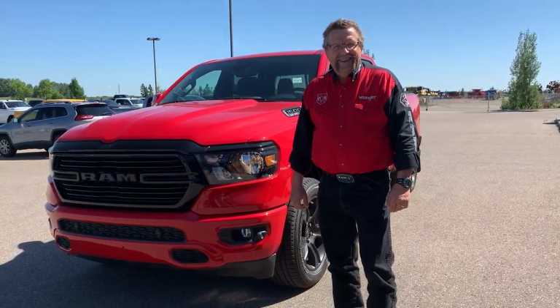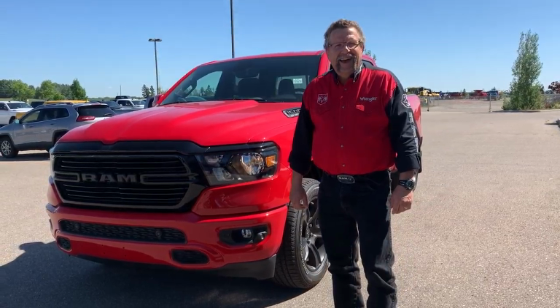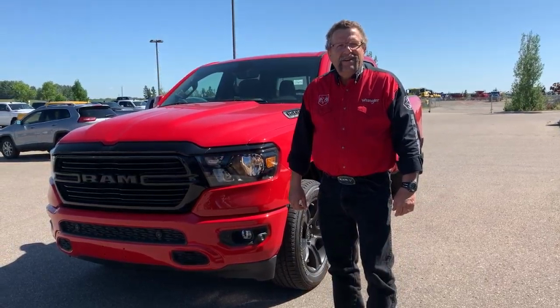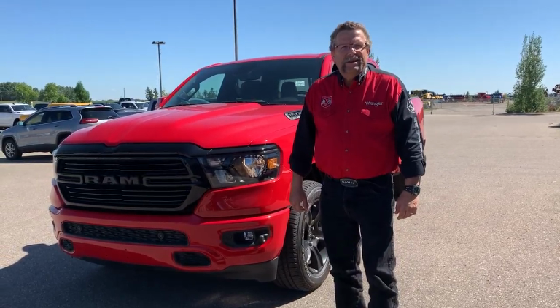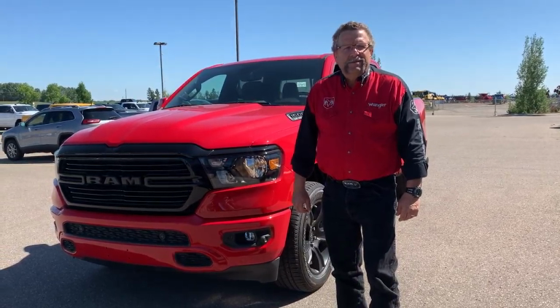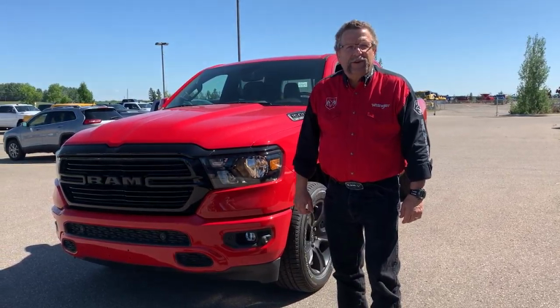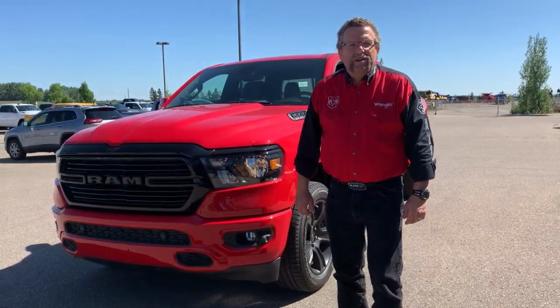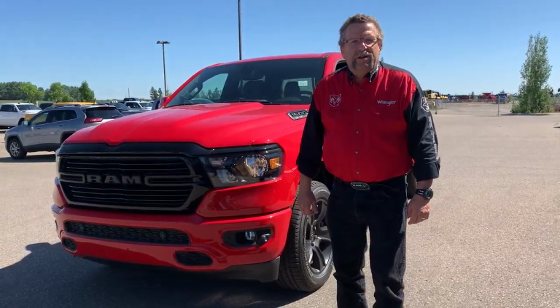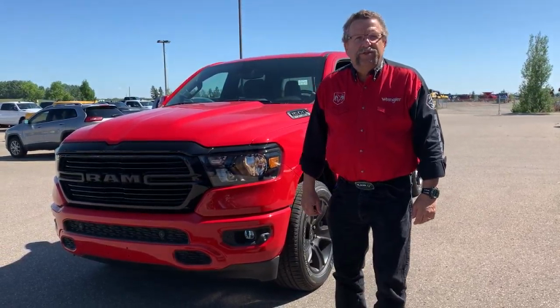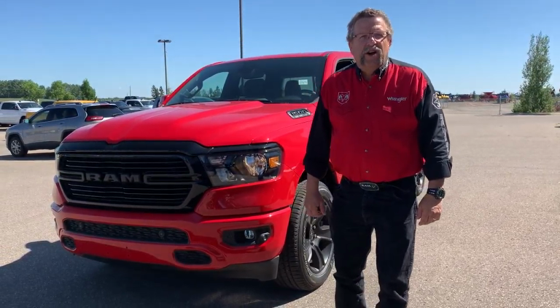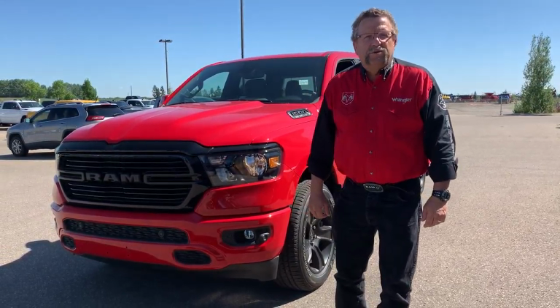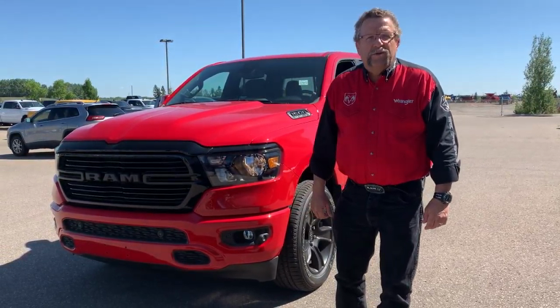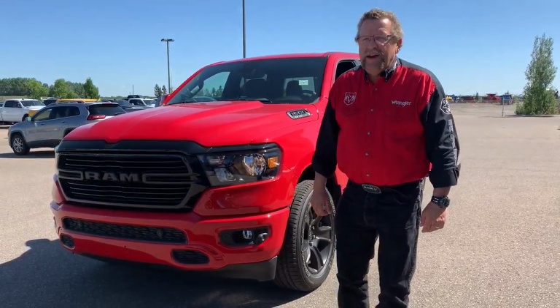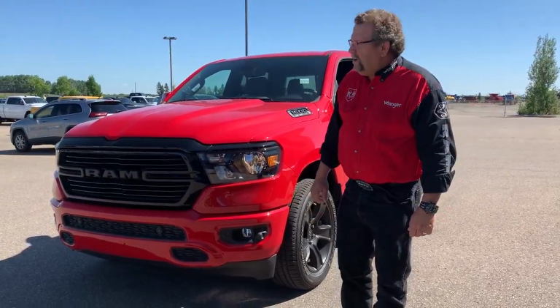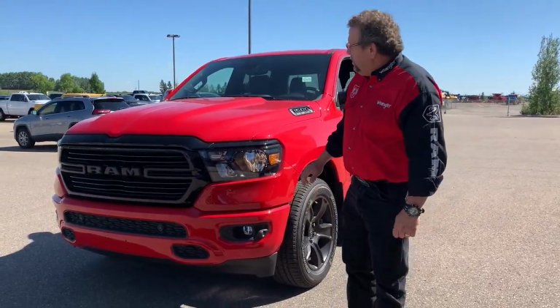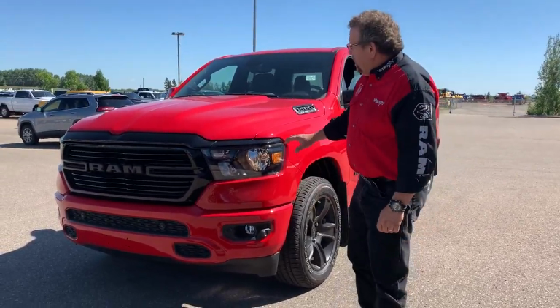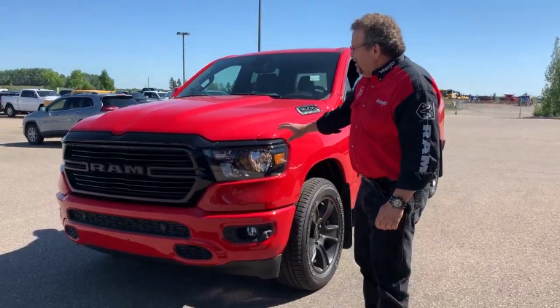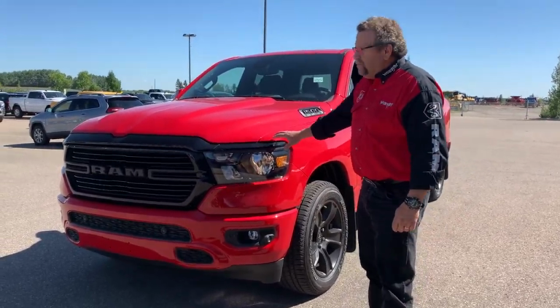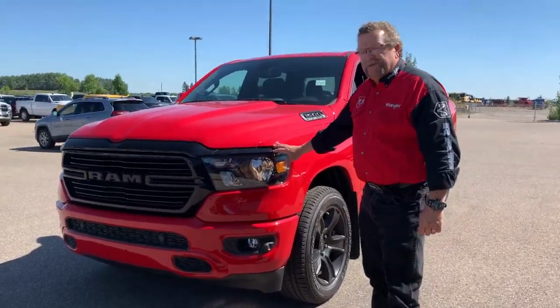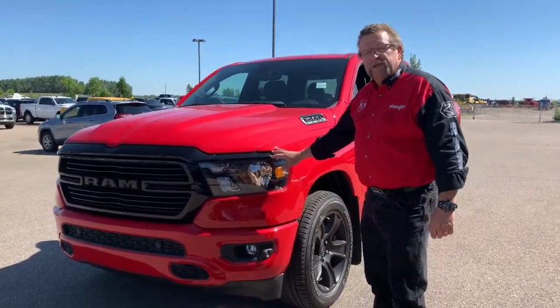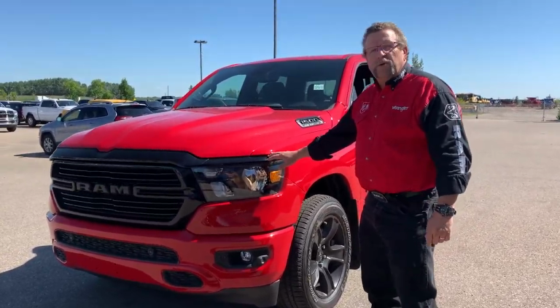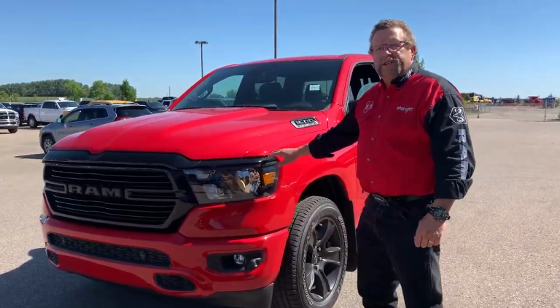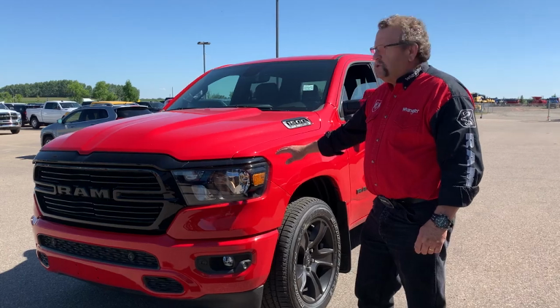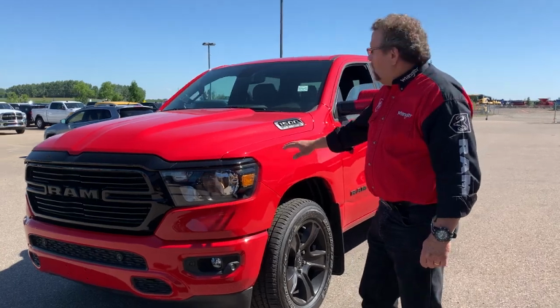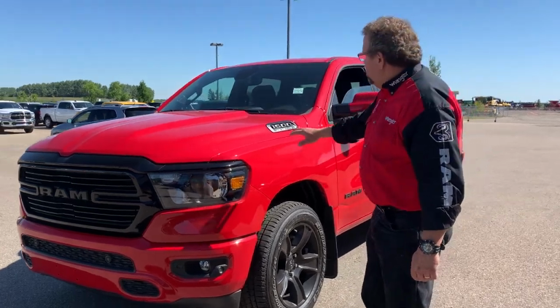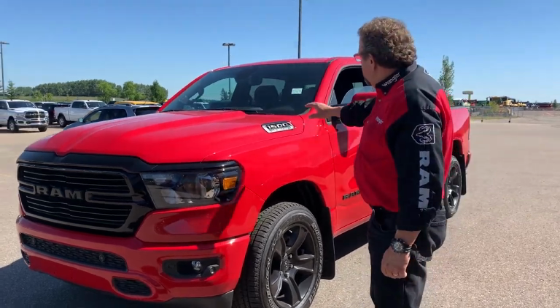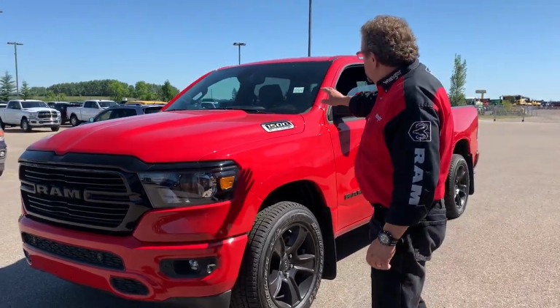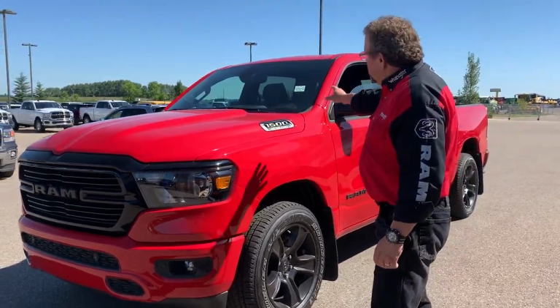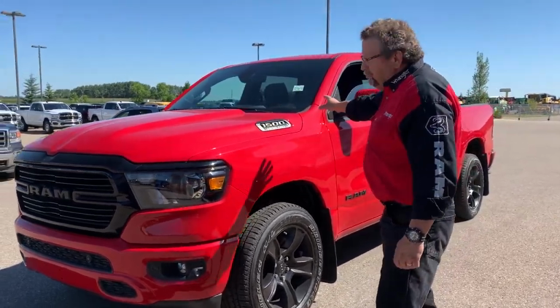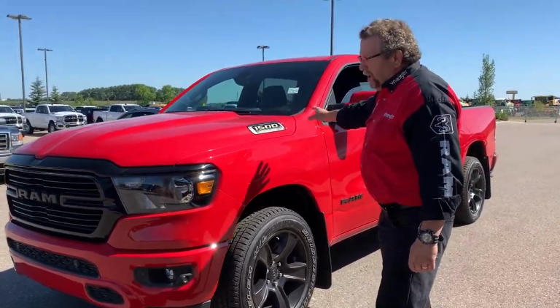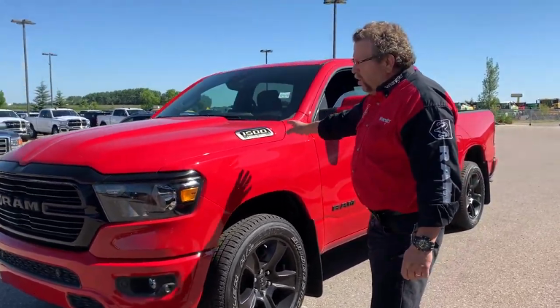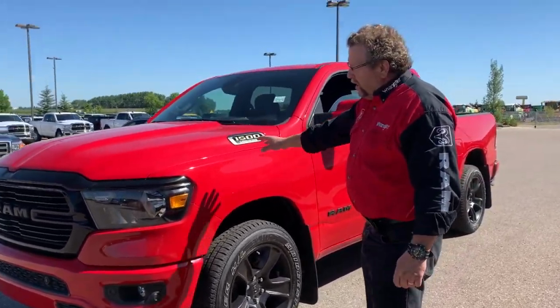Hey everybody, Stephen Ferdinand here with my new dog. What do I have here? I have a beautiful 2020 Big Horn.